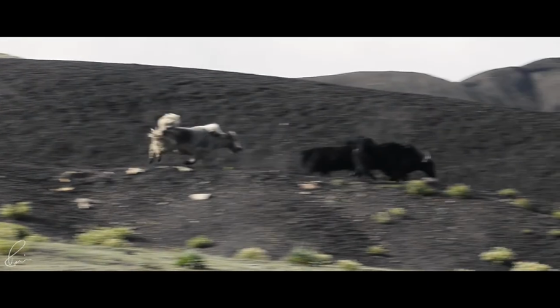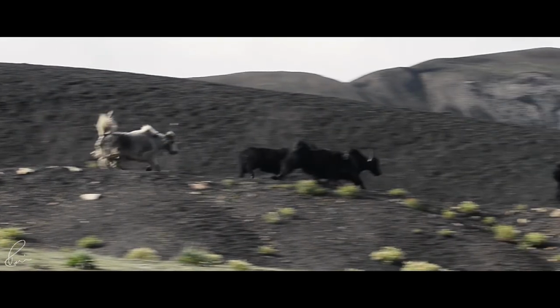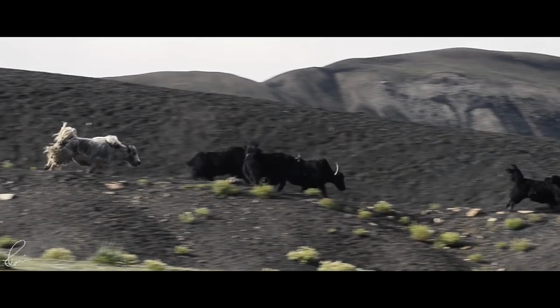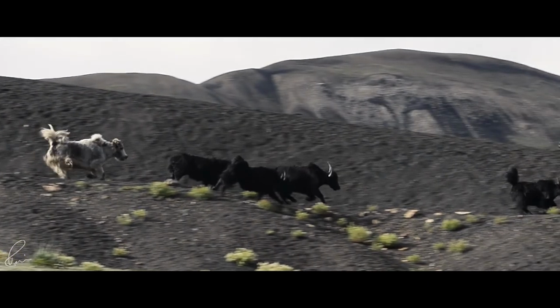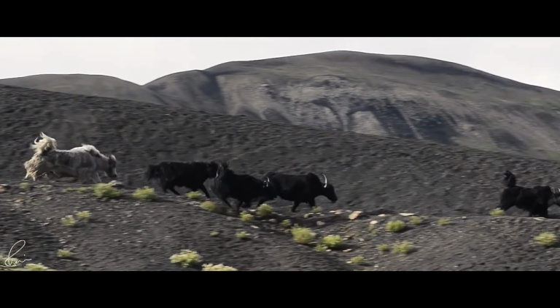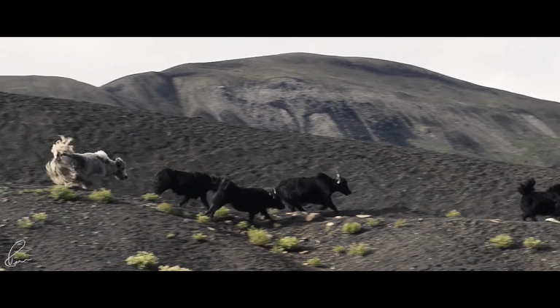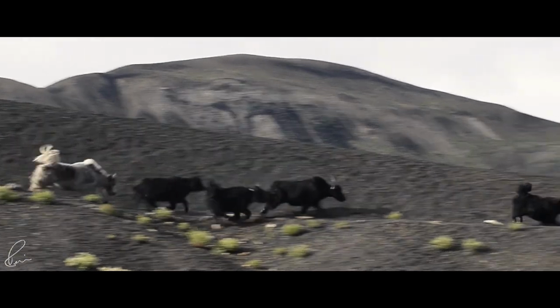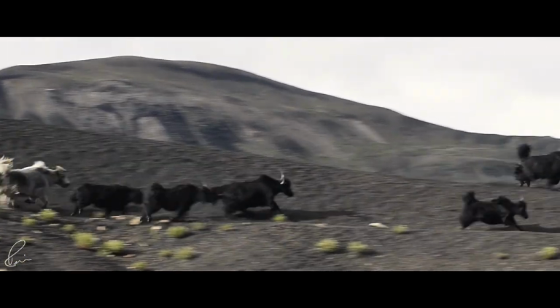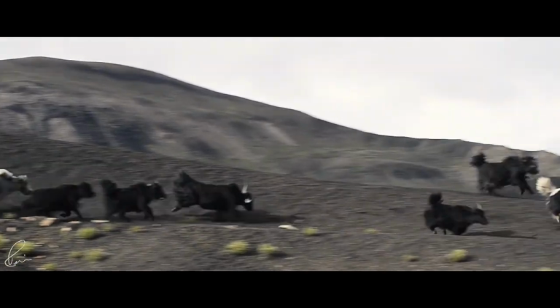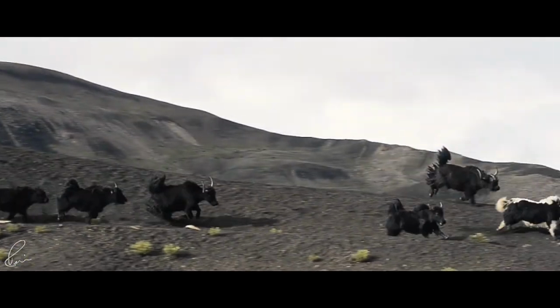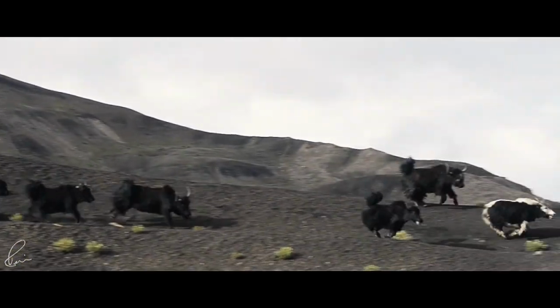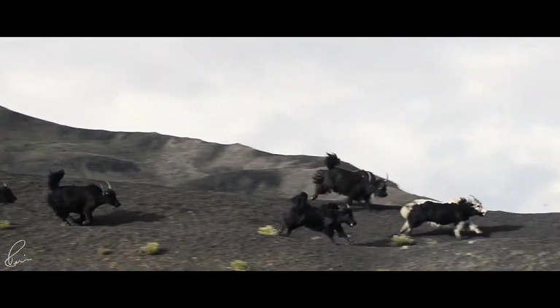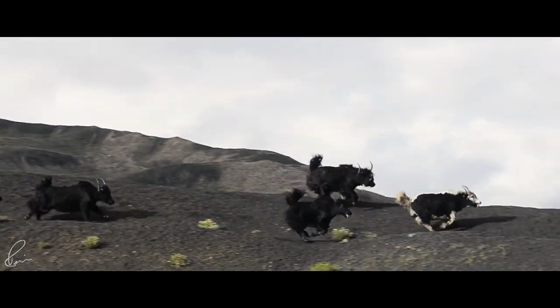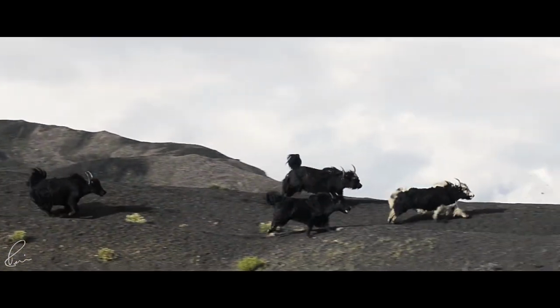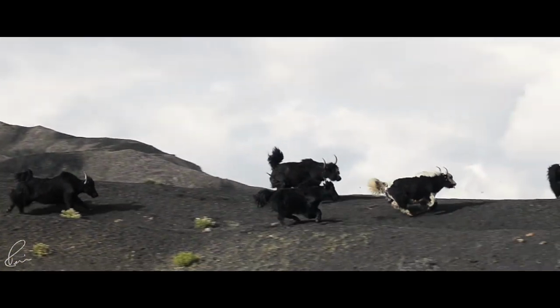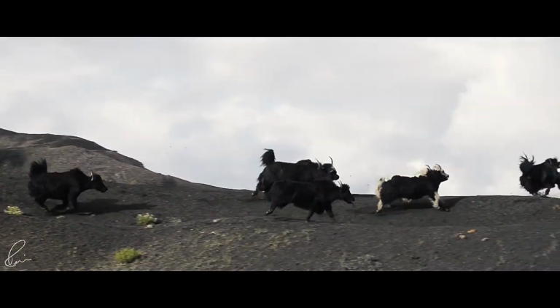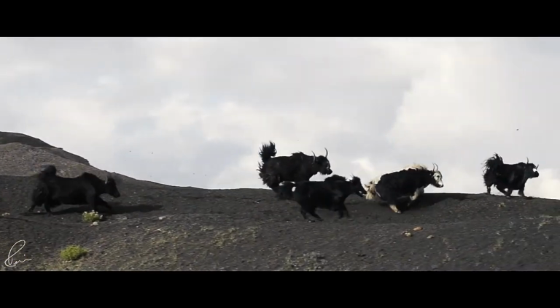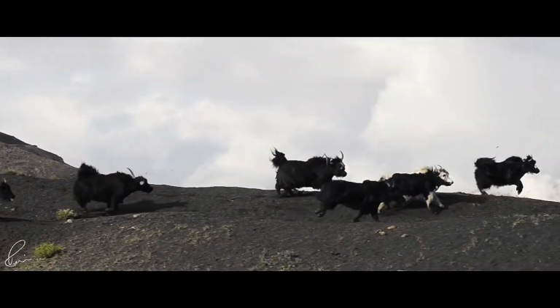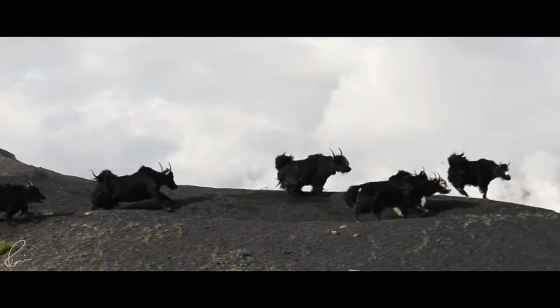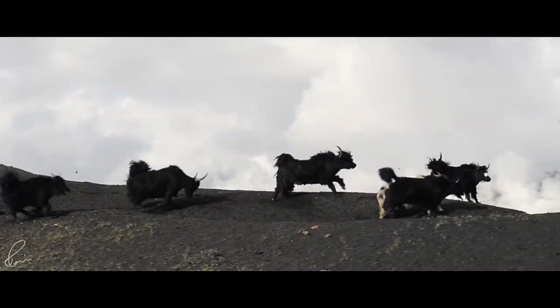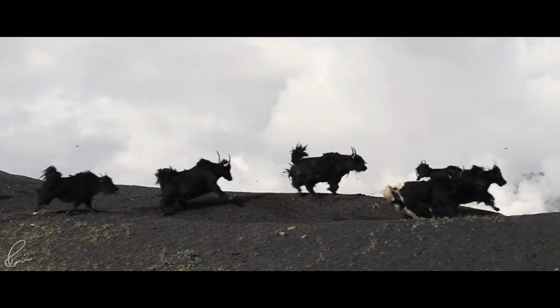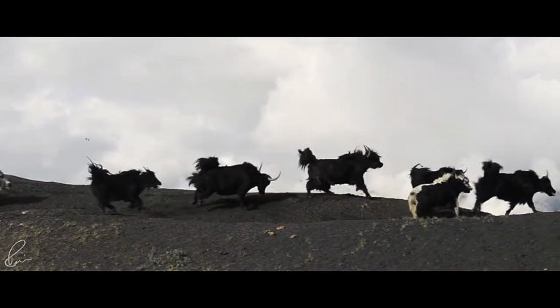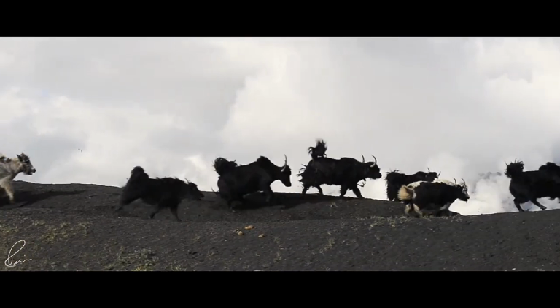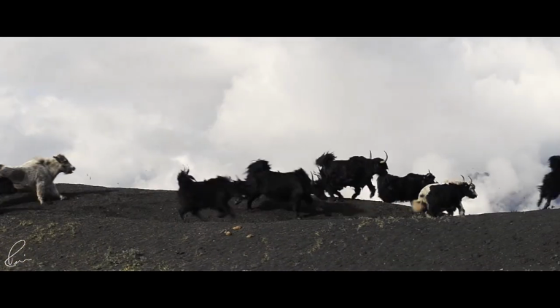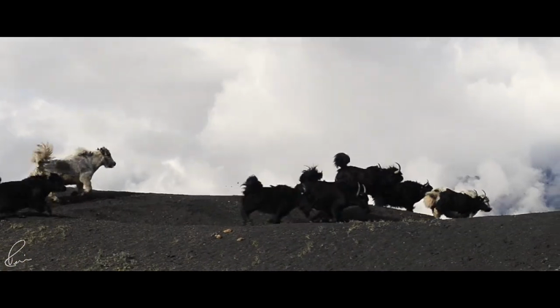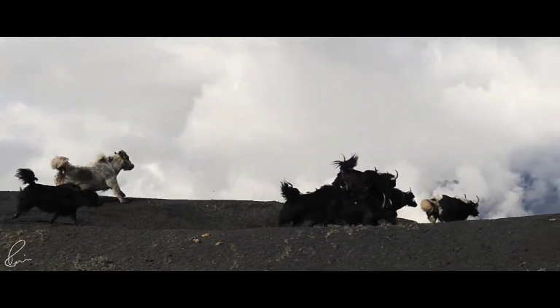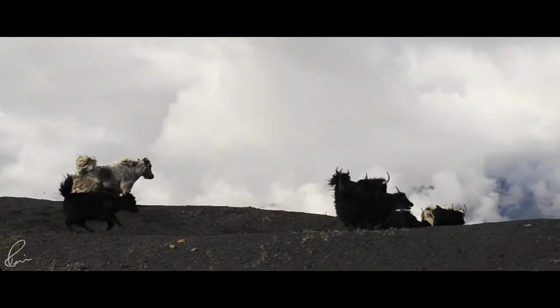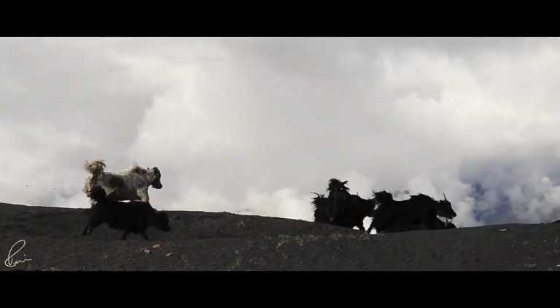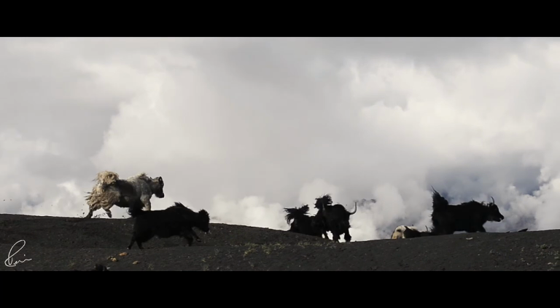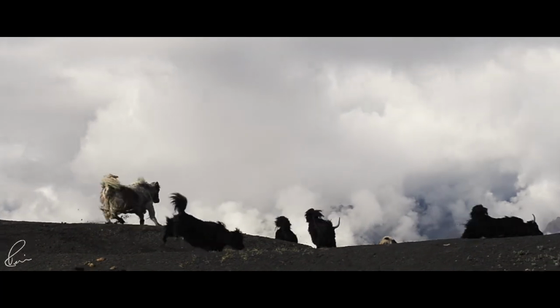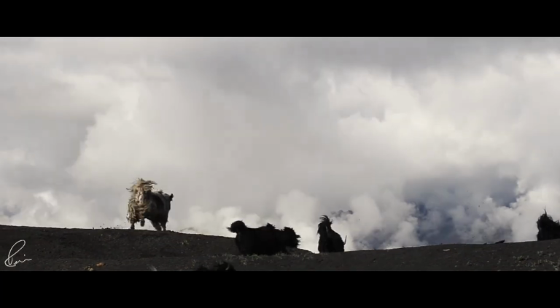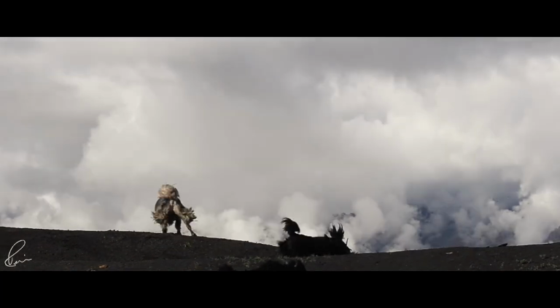On the way up, we could see the wild yak and Himalayan ibex. In rare cases, we can even find snow leopard.